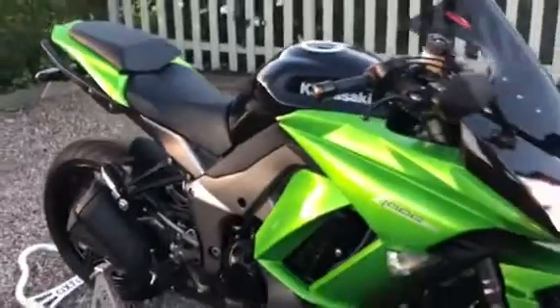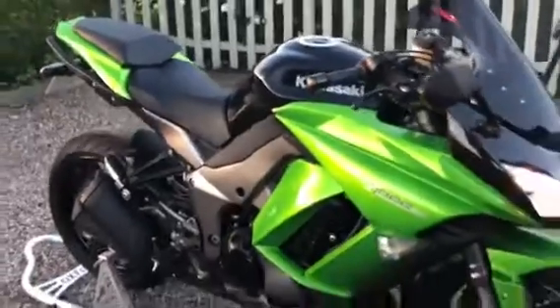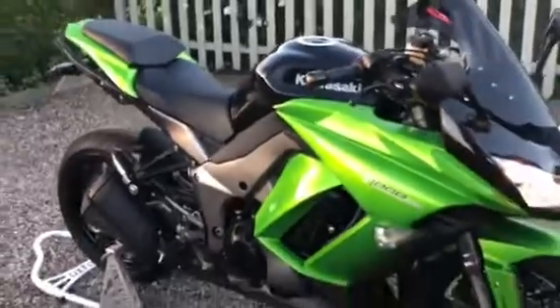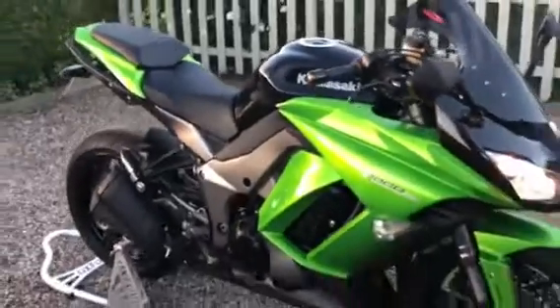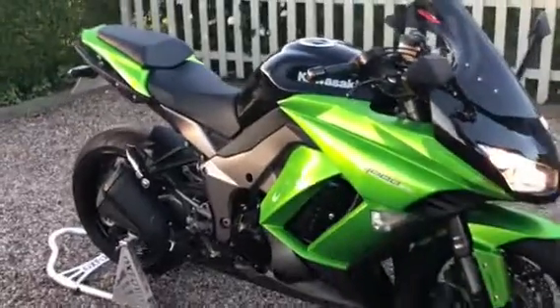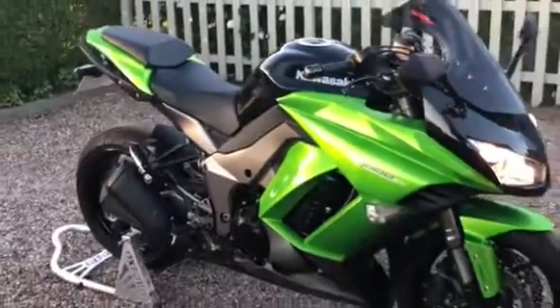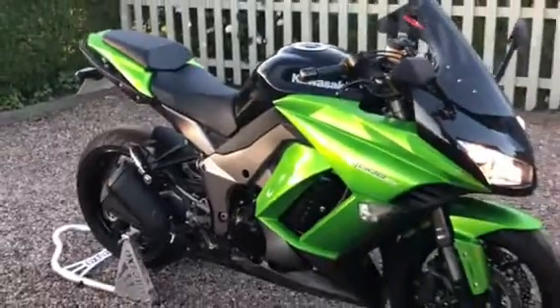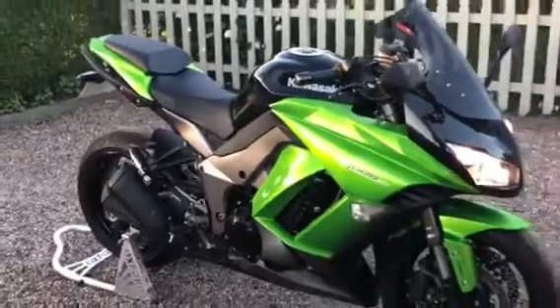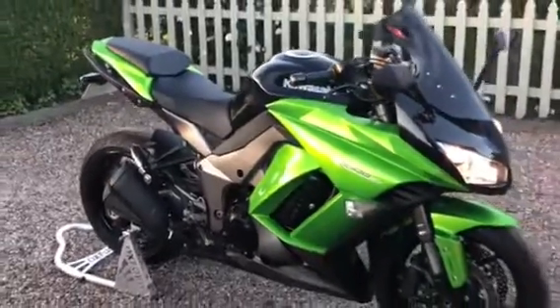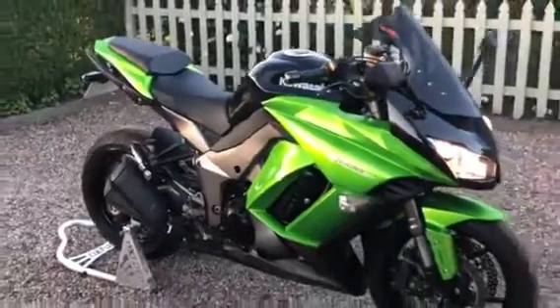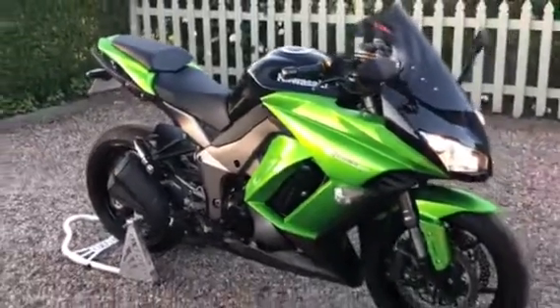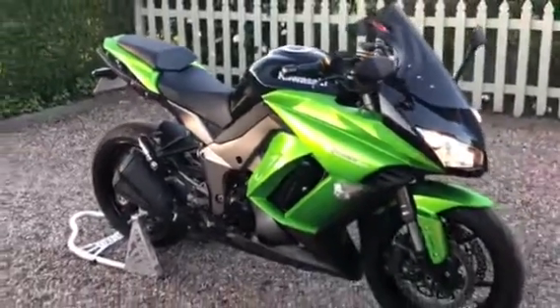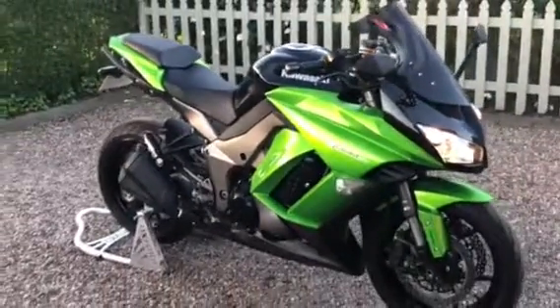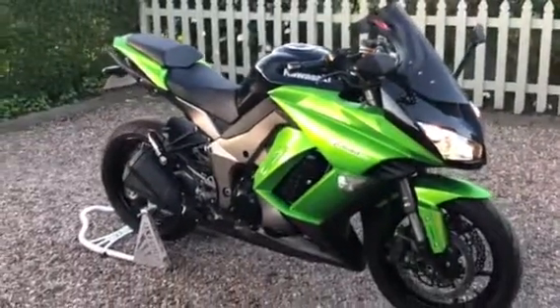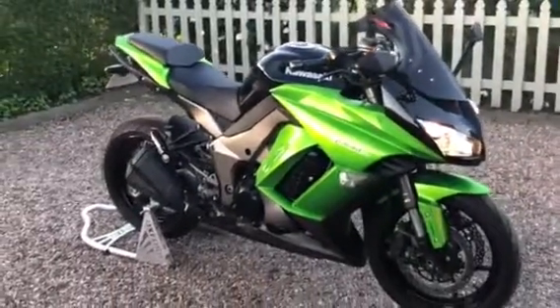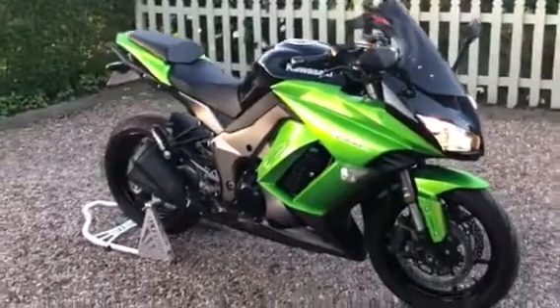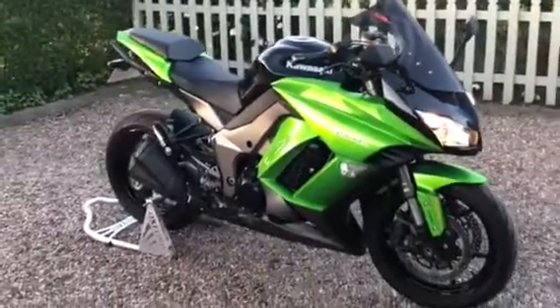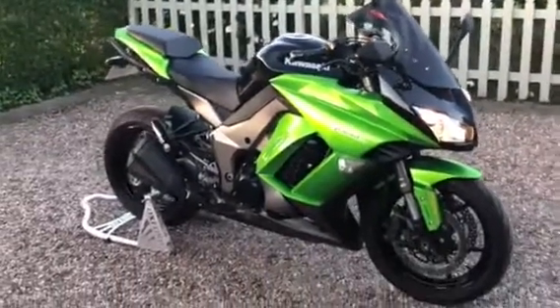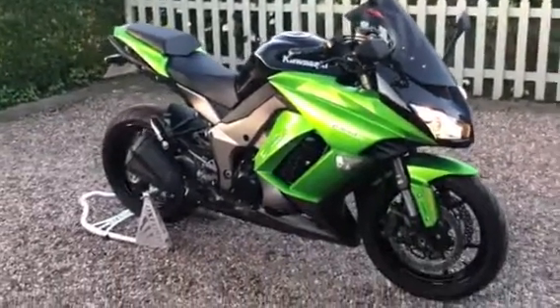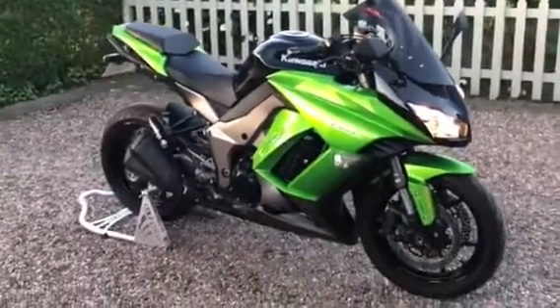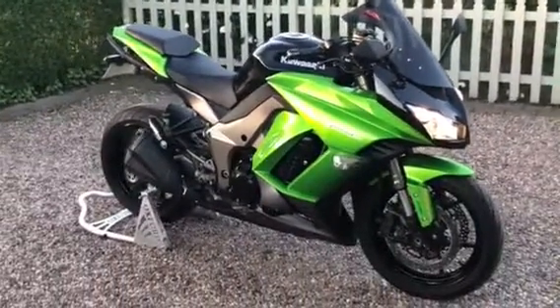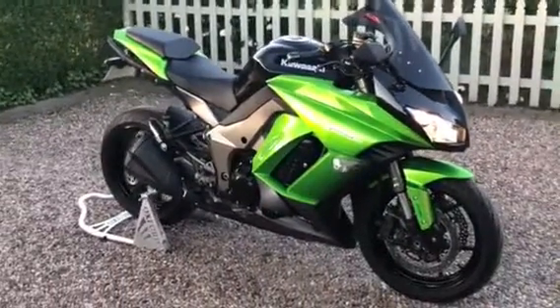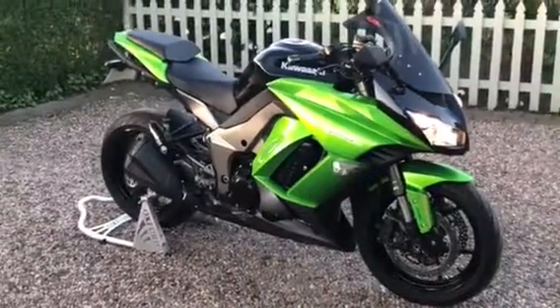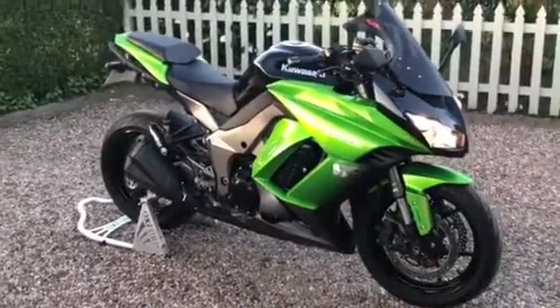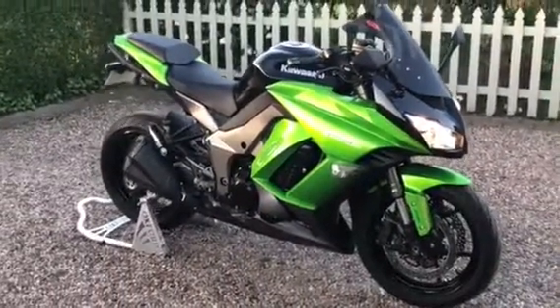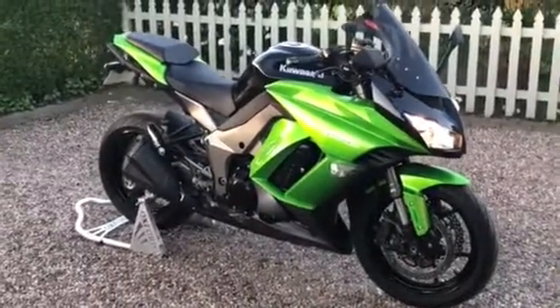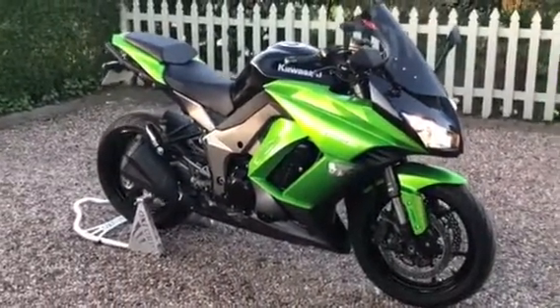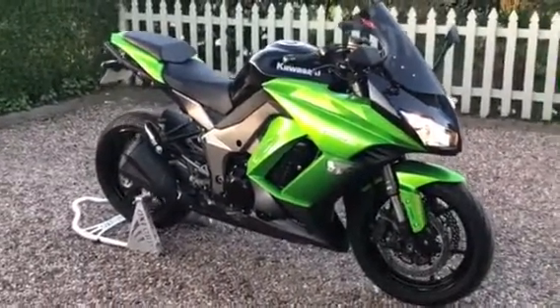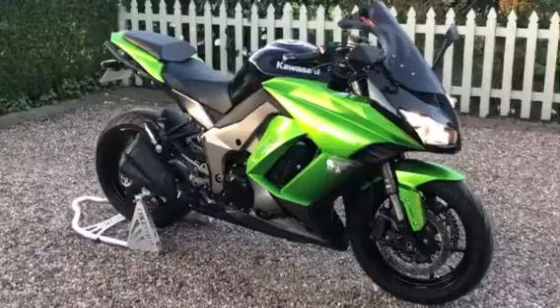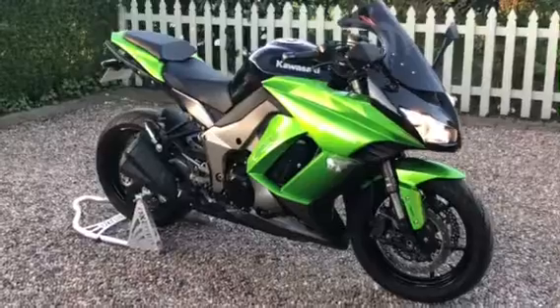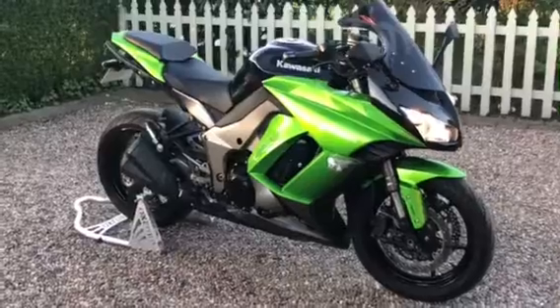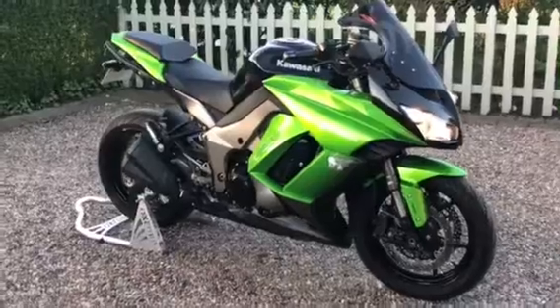If you've got any questions or if you want to come and see the bike, just give me a call.